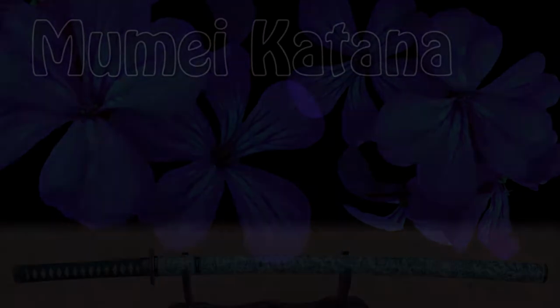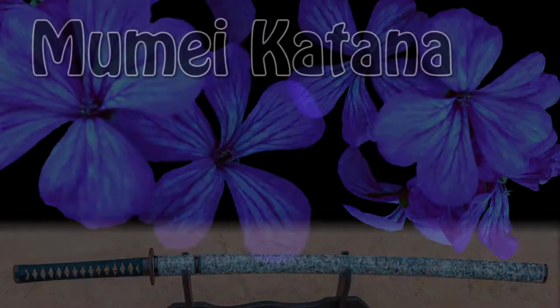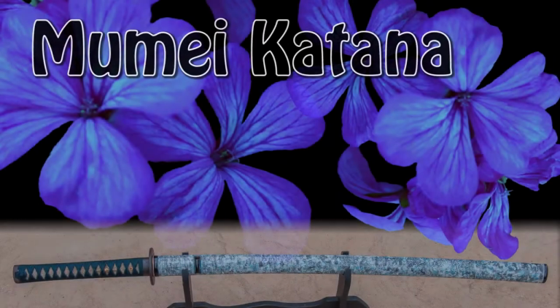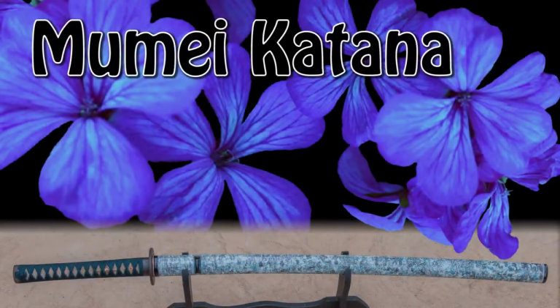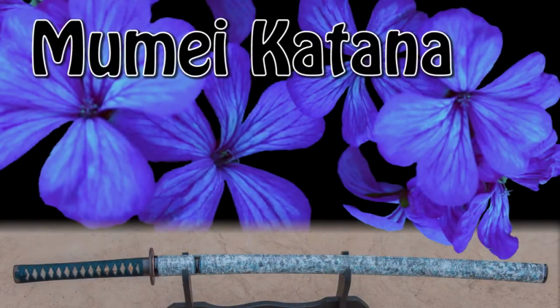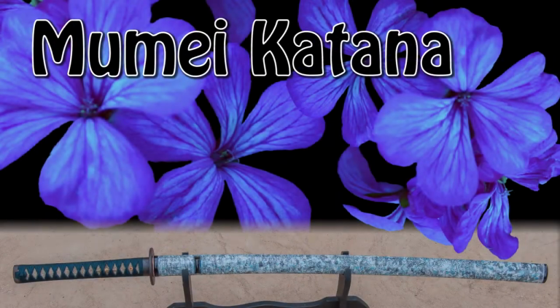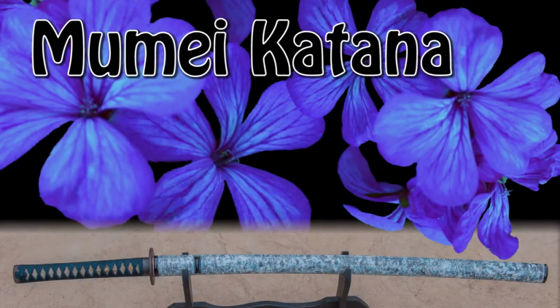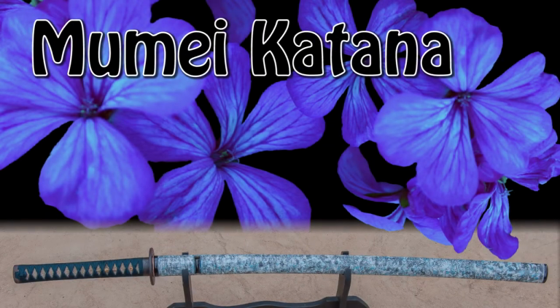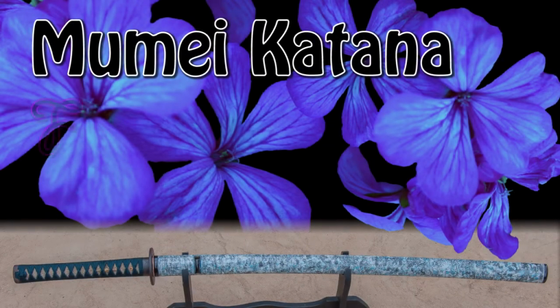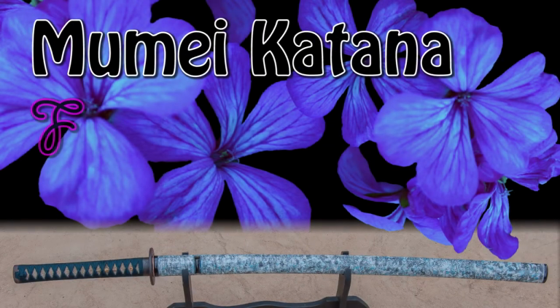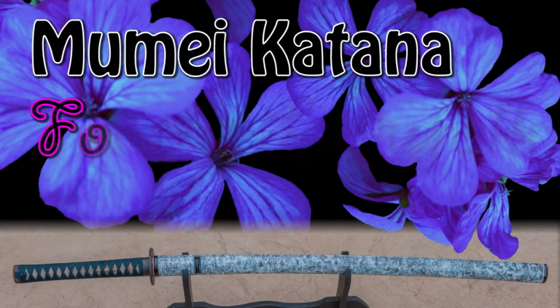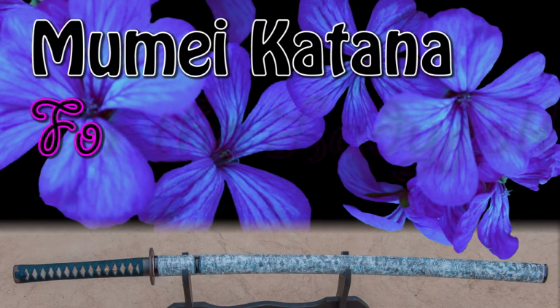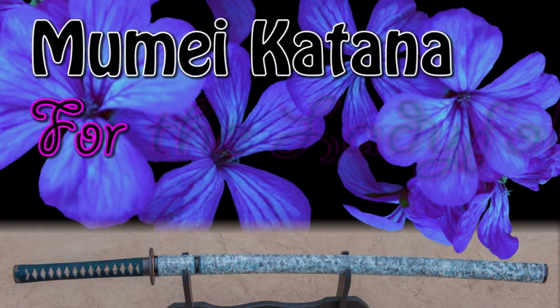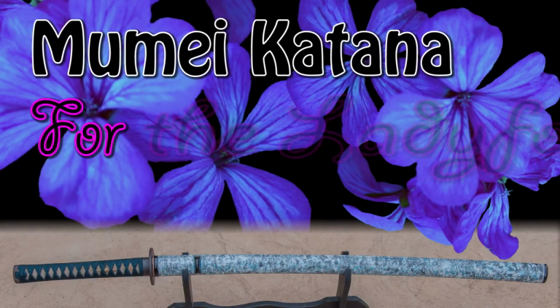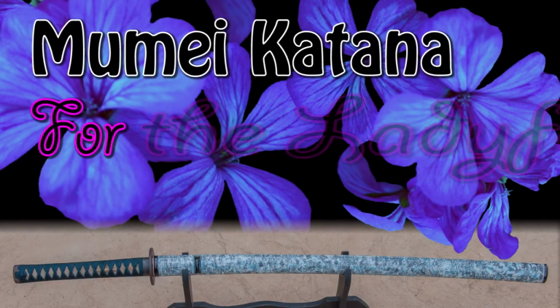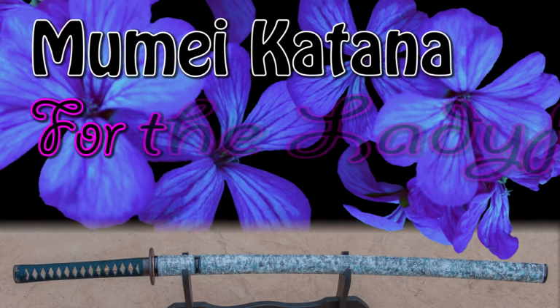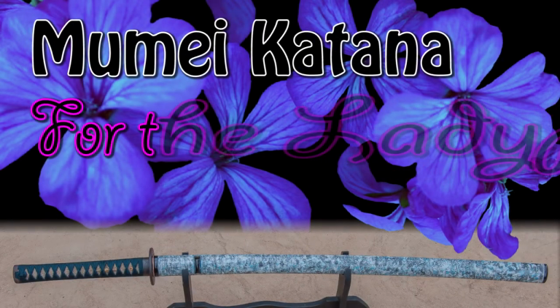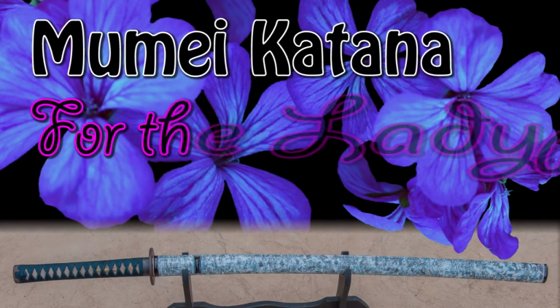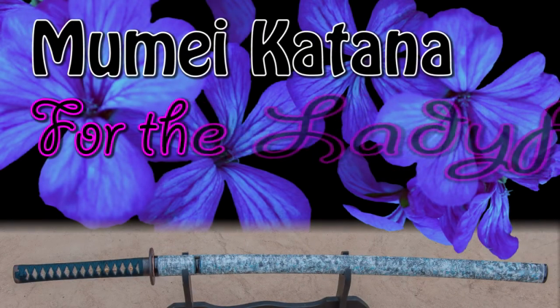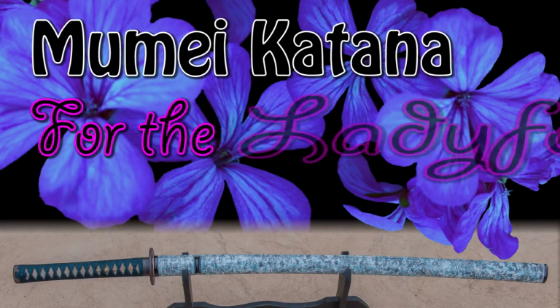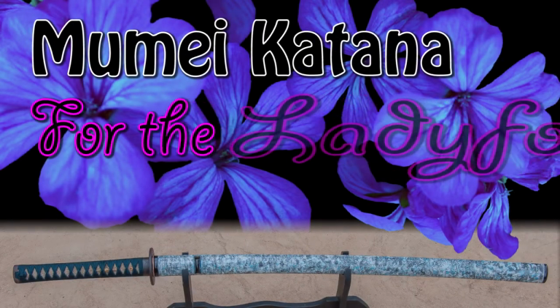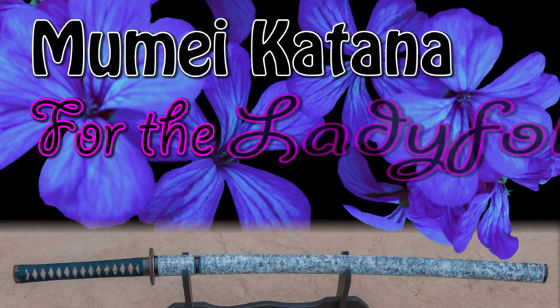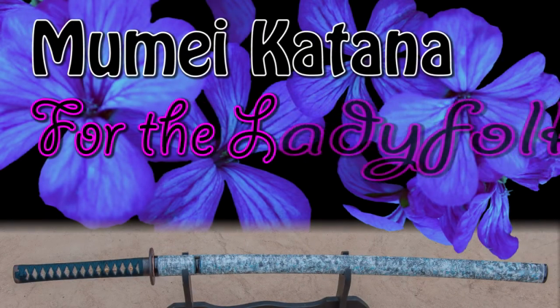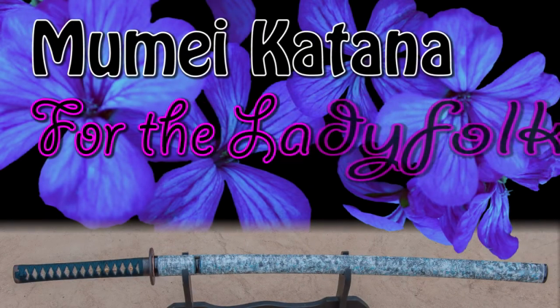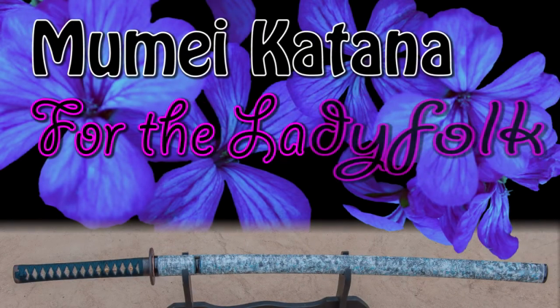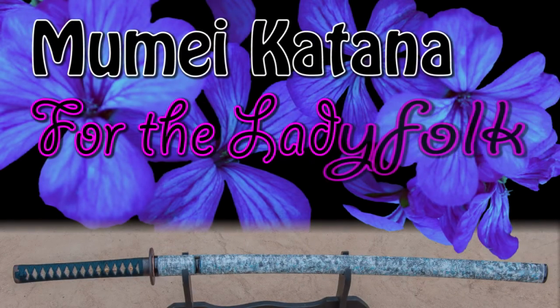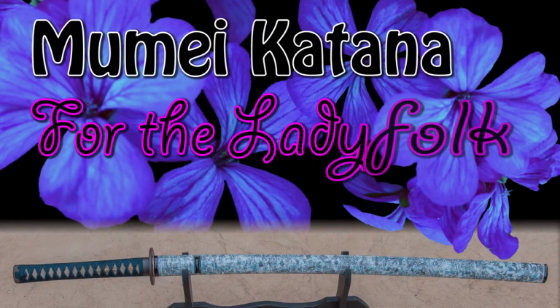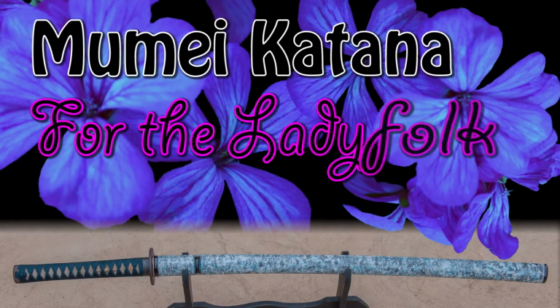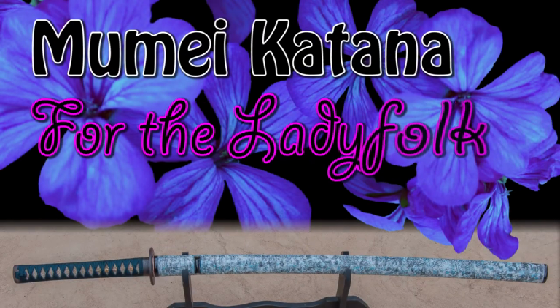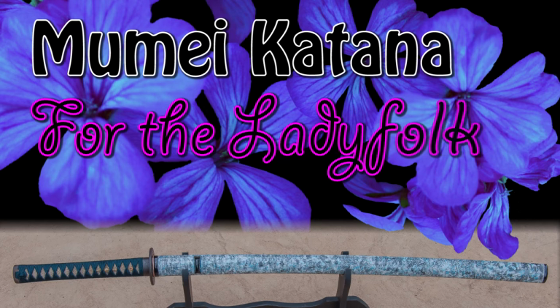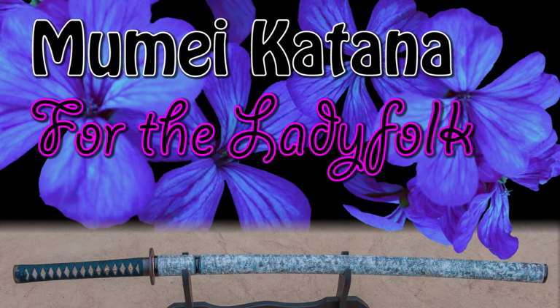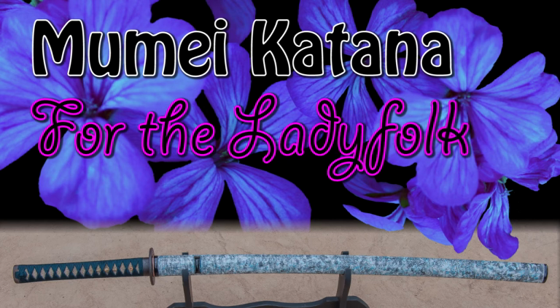Hello, sword friends. This is Matt Jensen, and I'm here to share with you a katana for the latest.